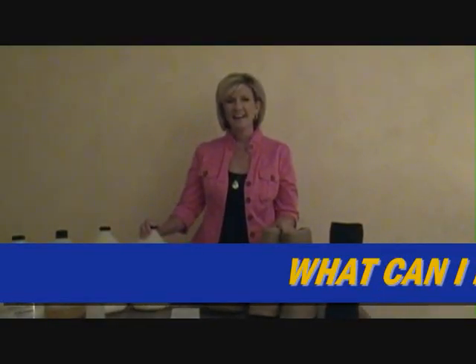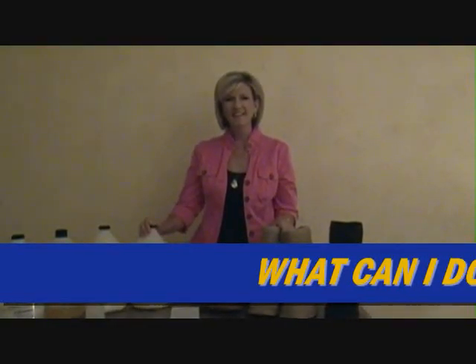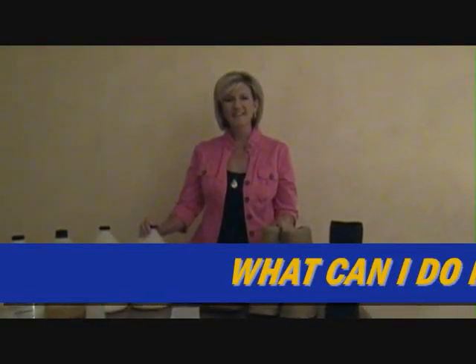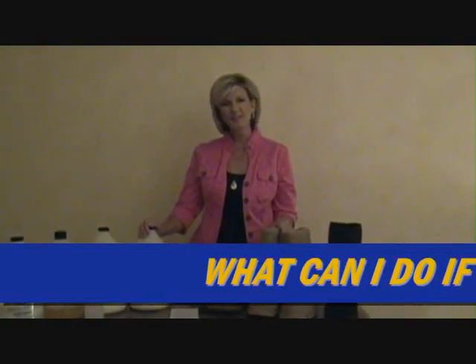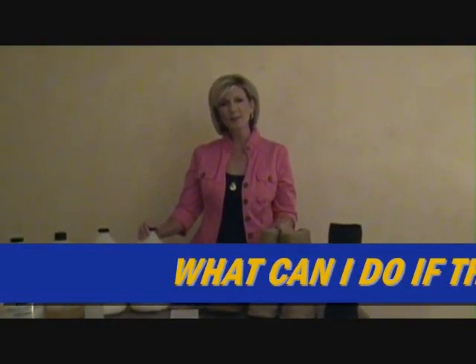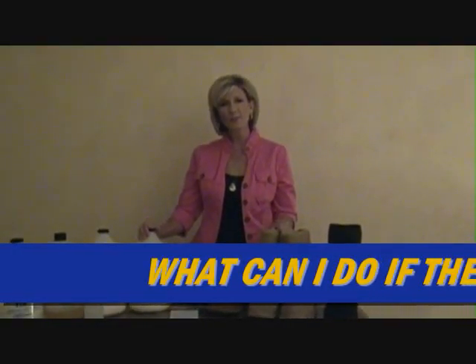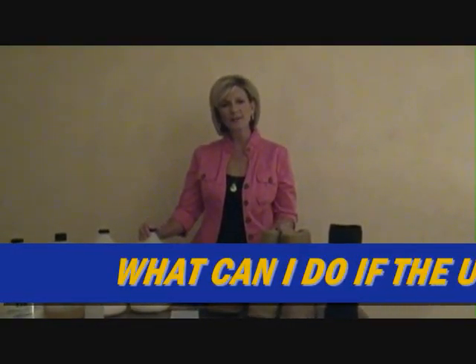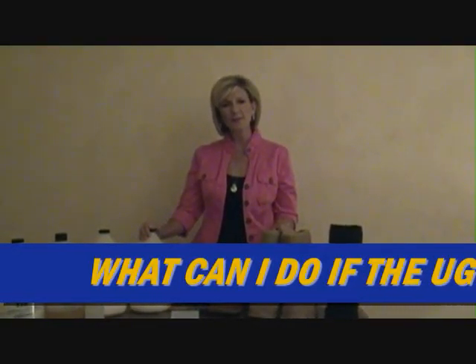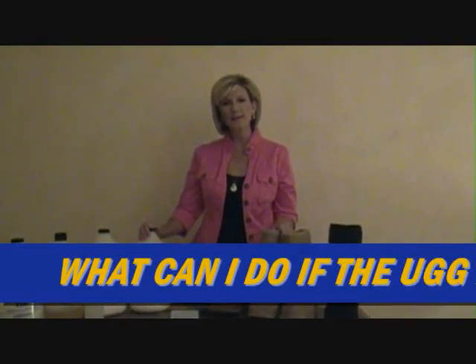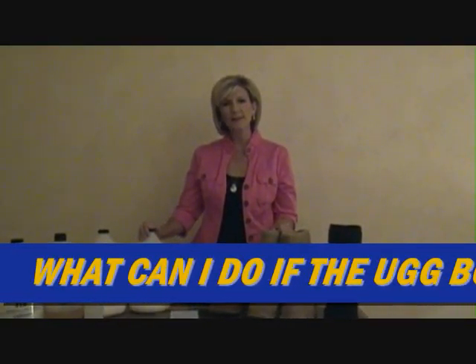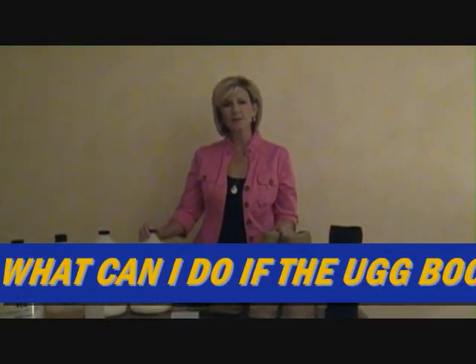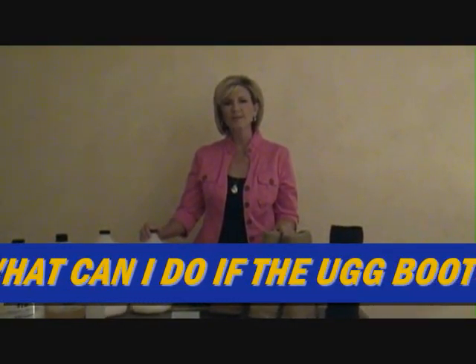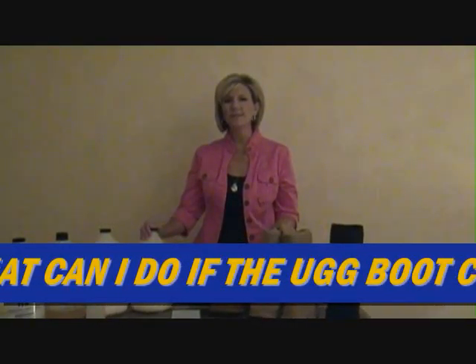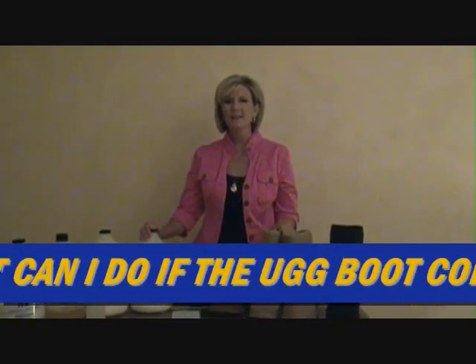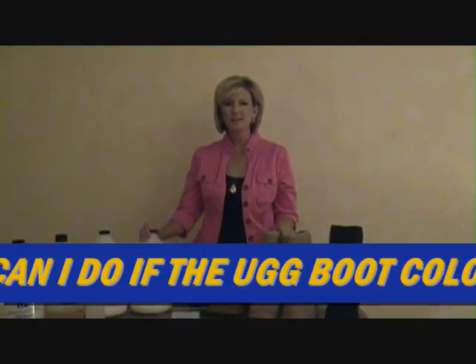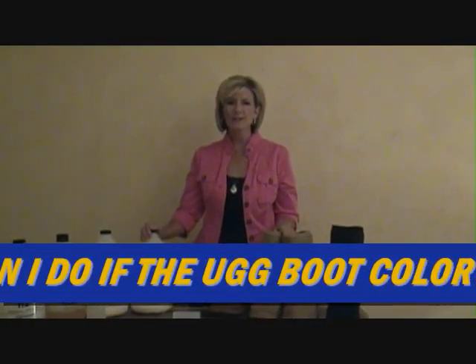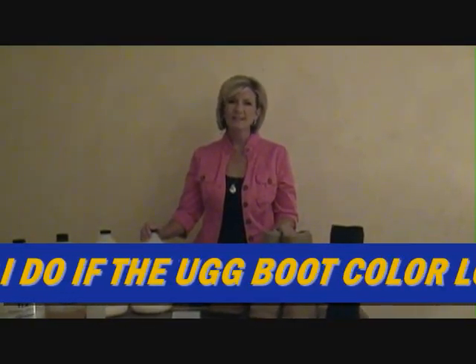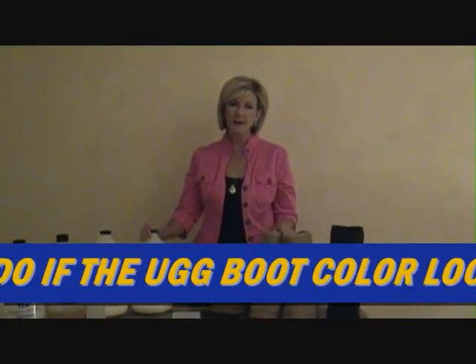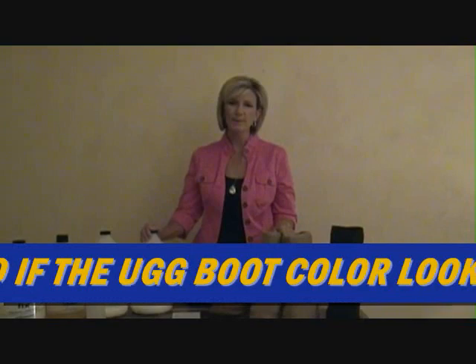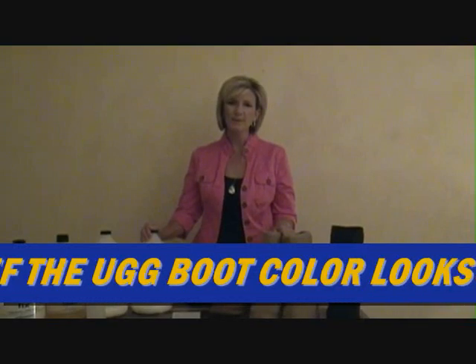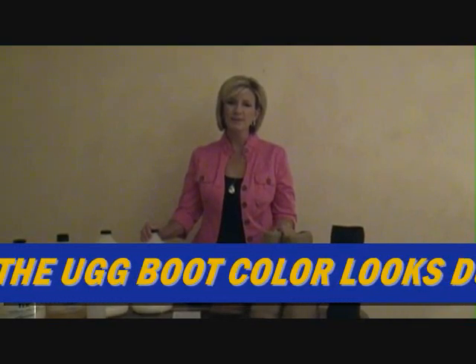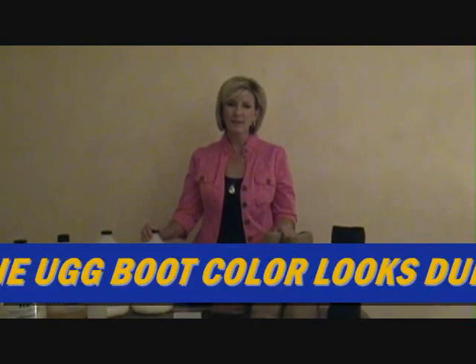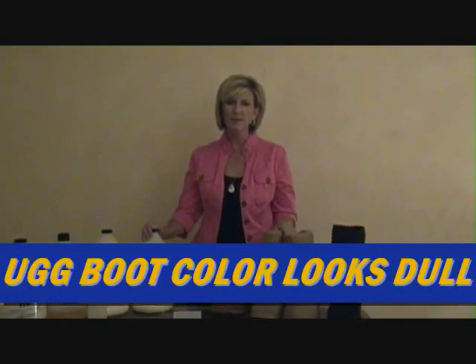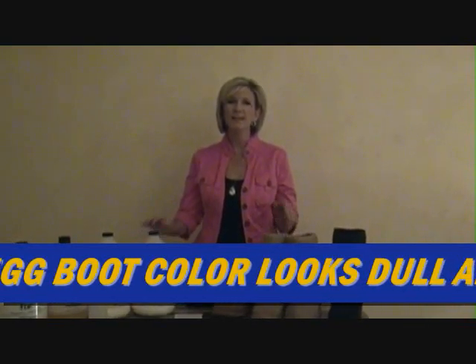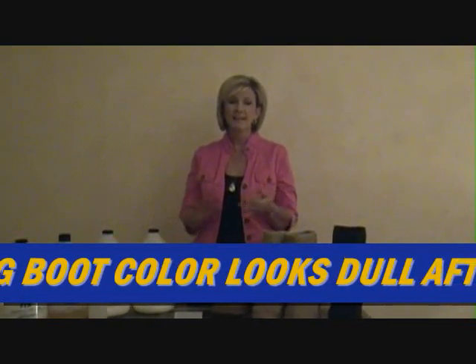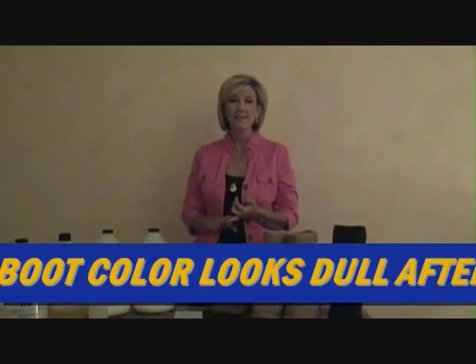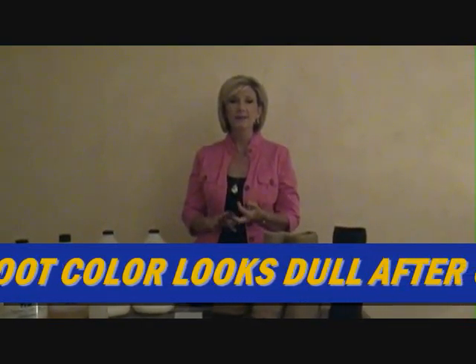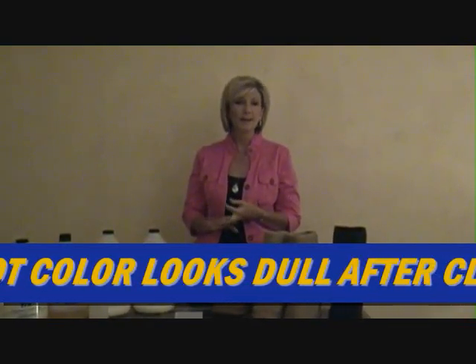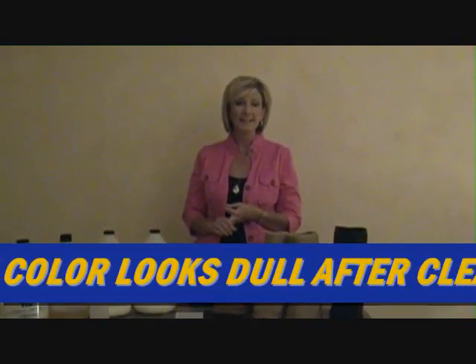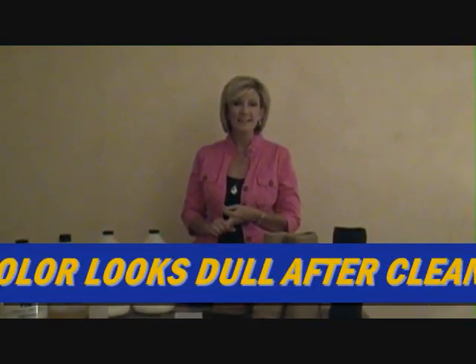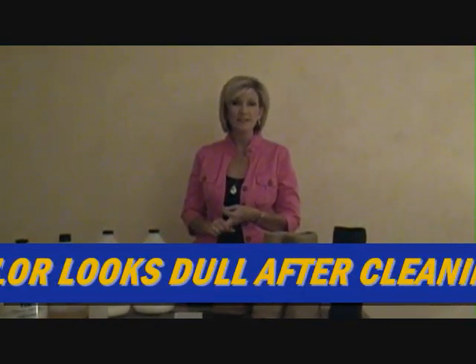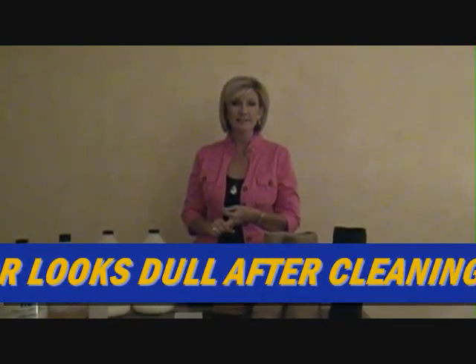Hi there, this is Lori with Royal Tone, manufacturer of detergents and spot removers for the laundry, leather and dry cleaning industry.